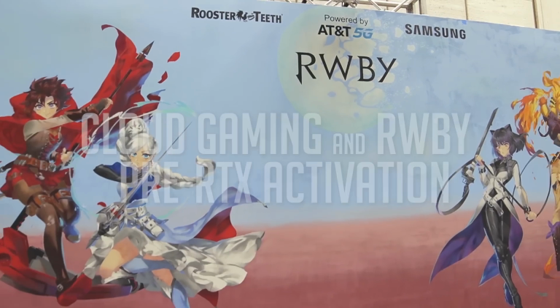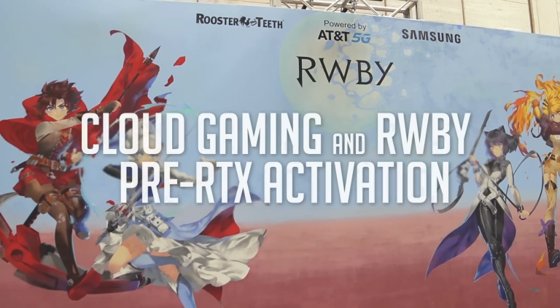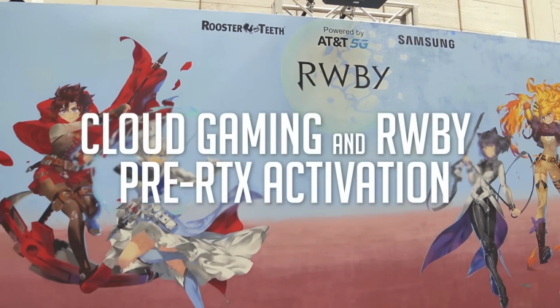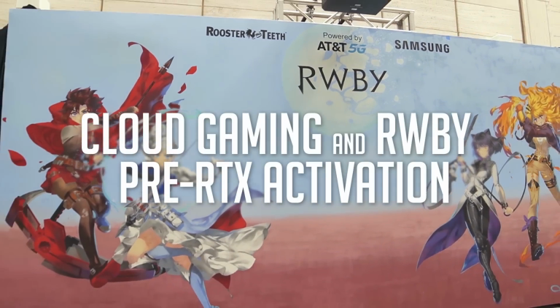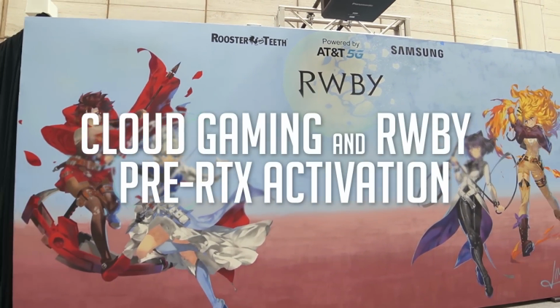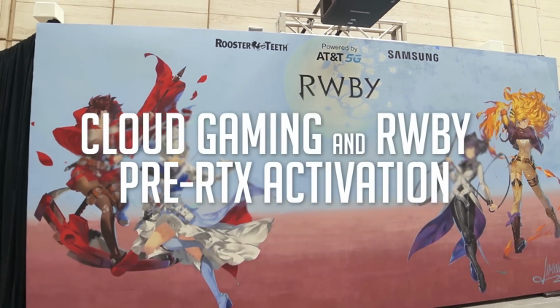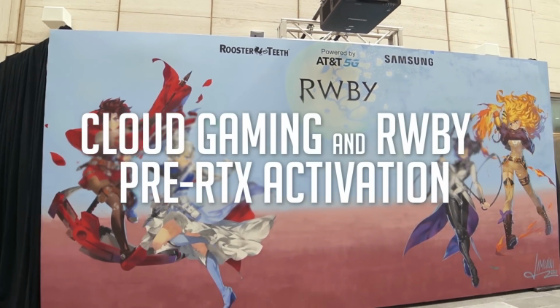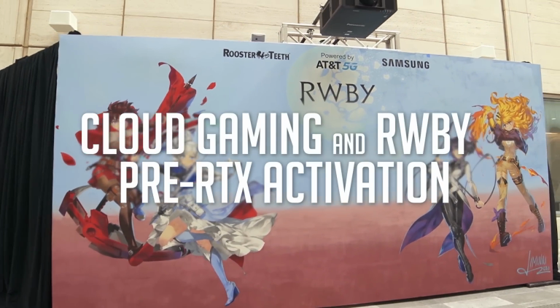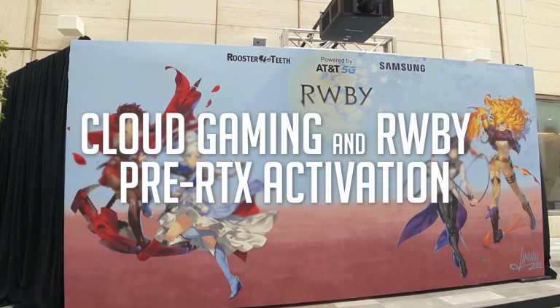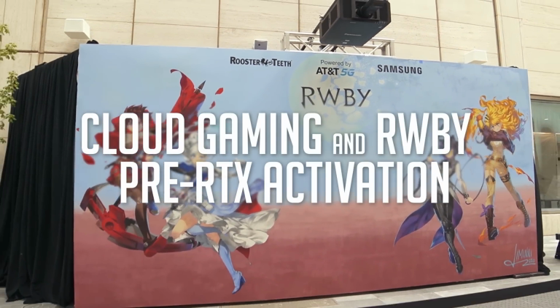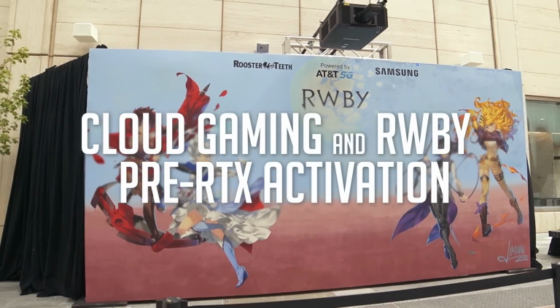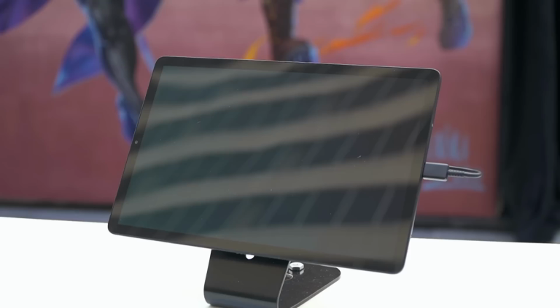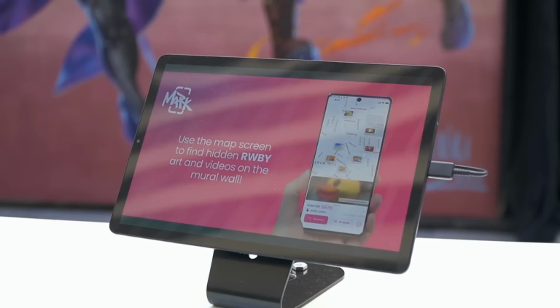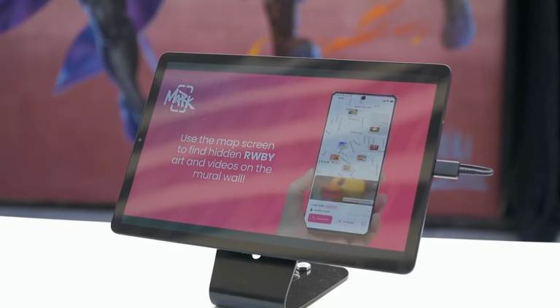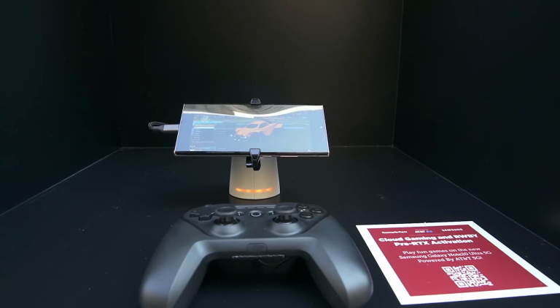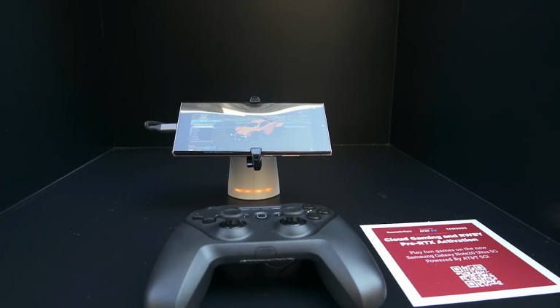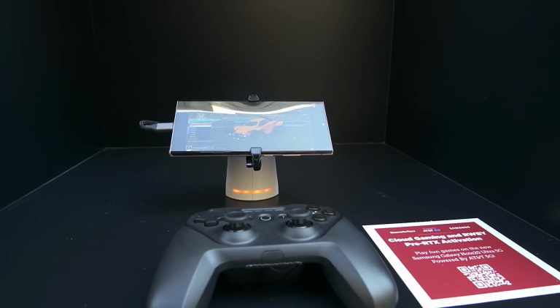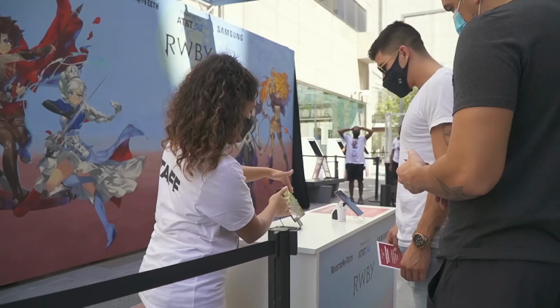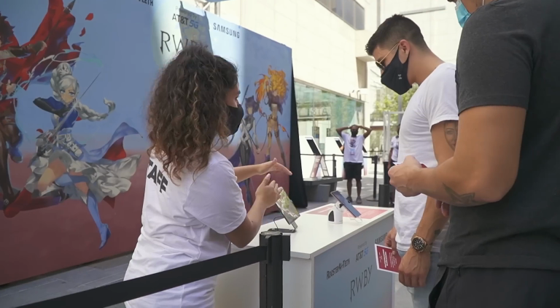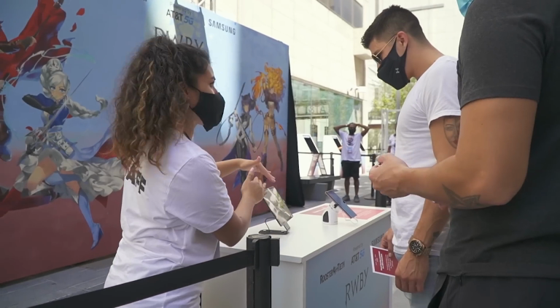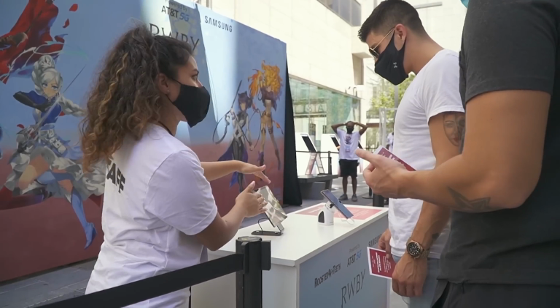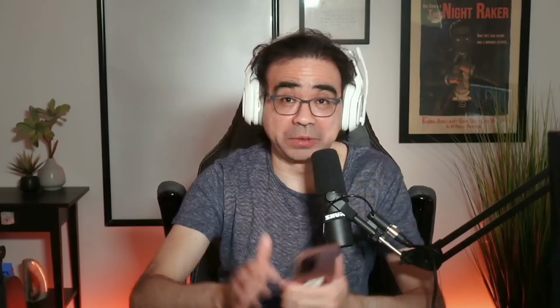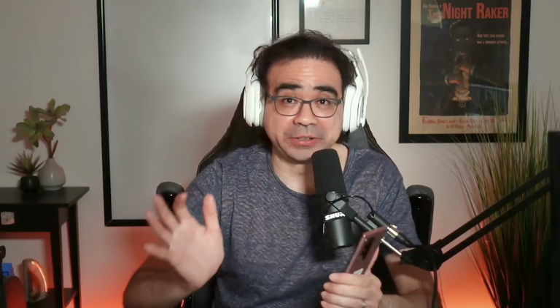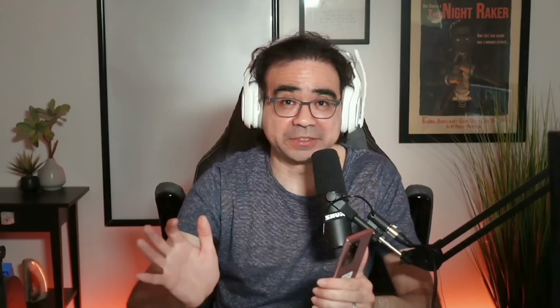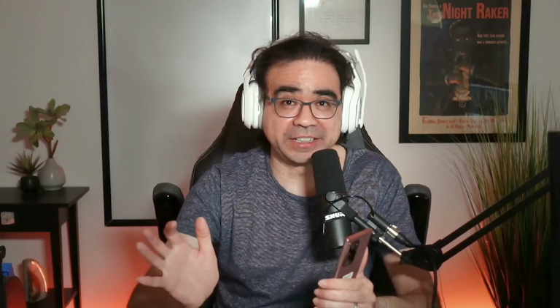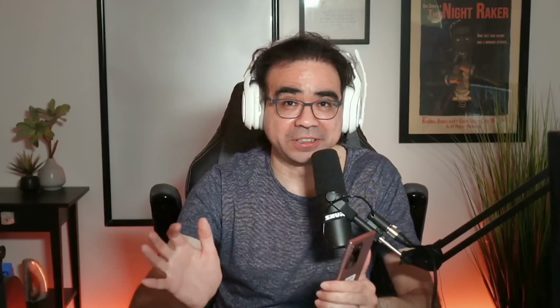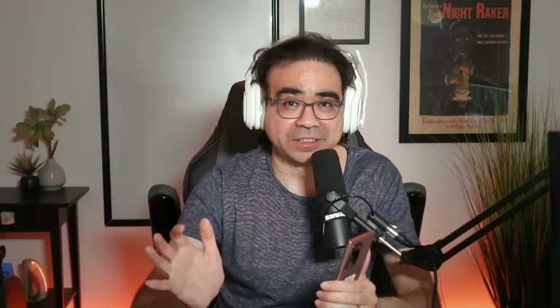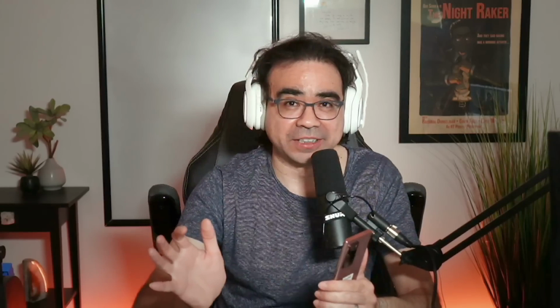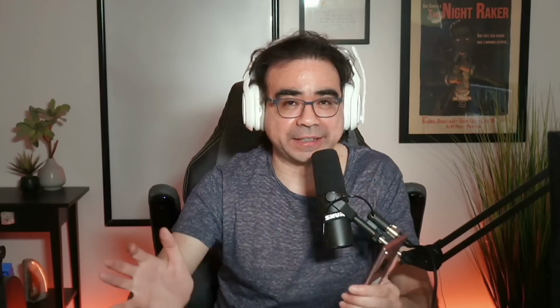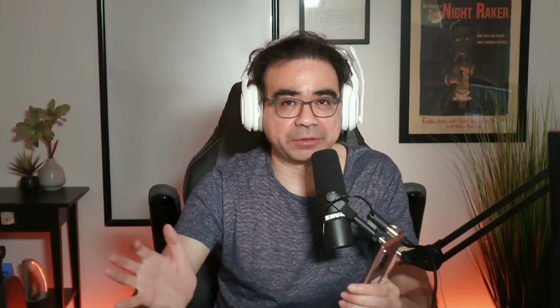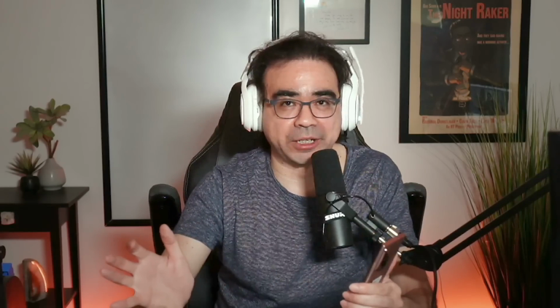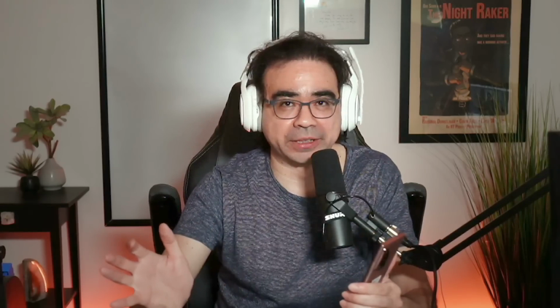This video is sponsored by AT&T and Samsung. What are we doing in this video? Let's find out with Barbara.